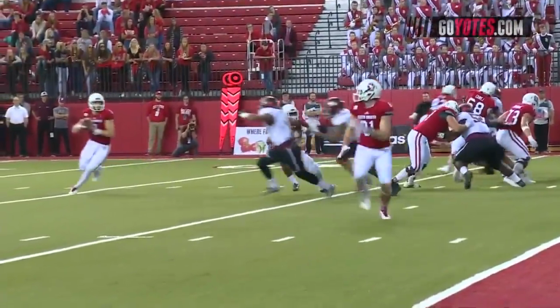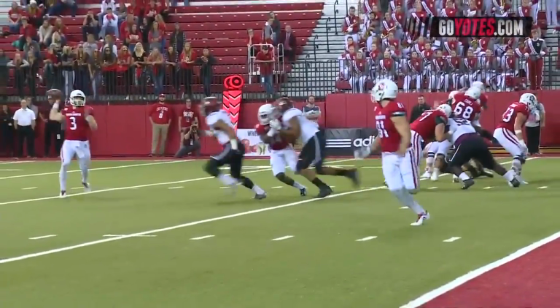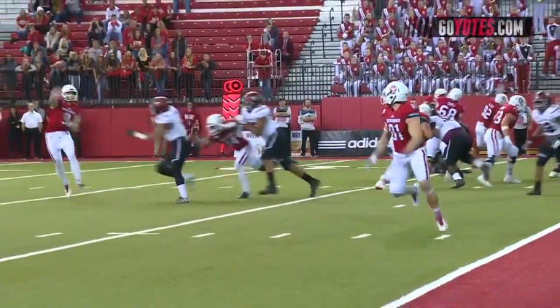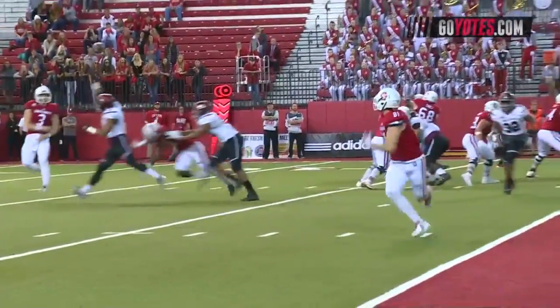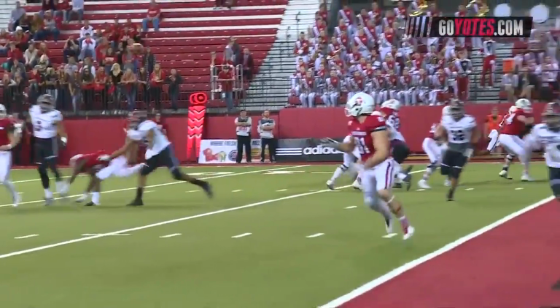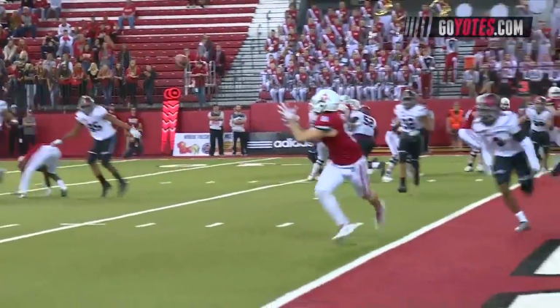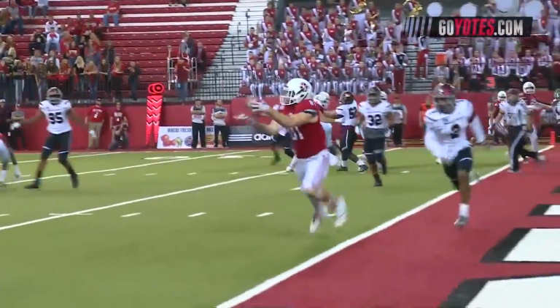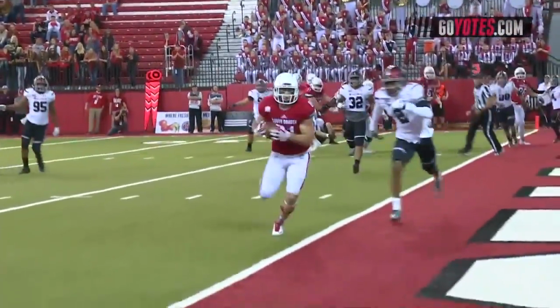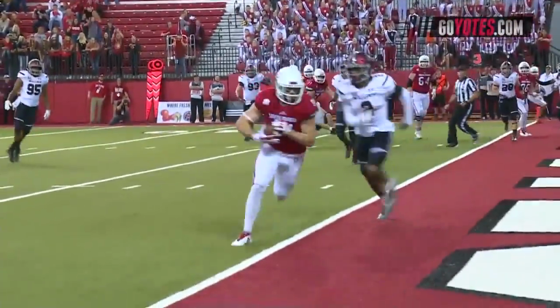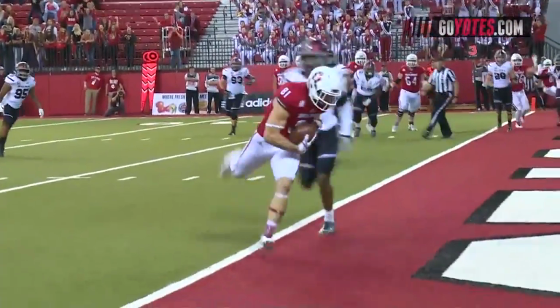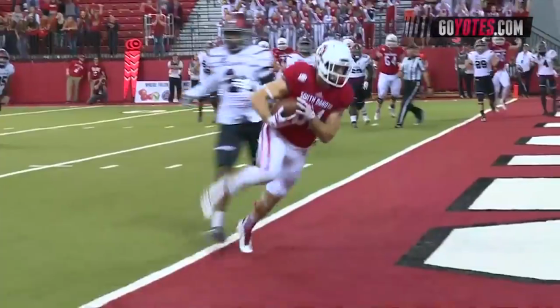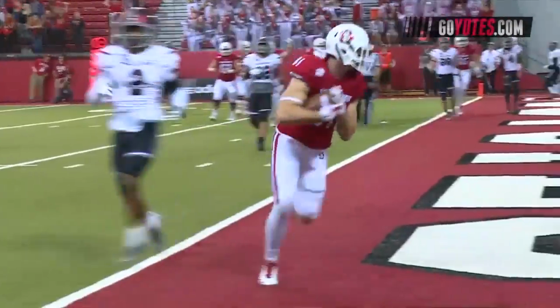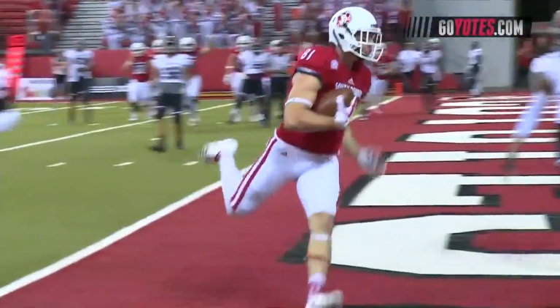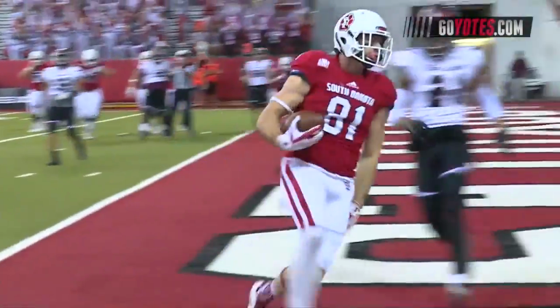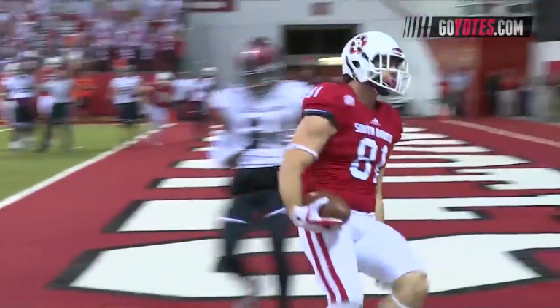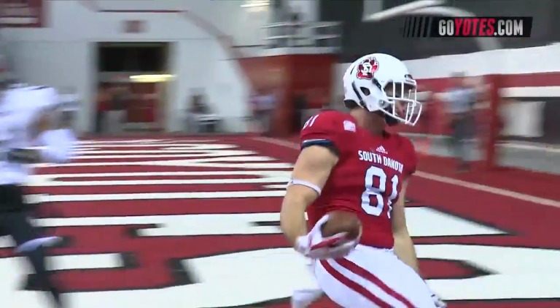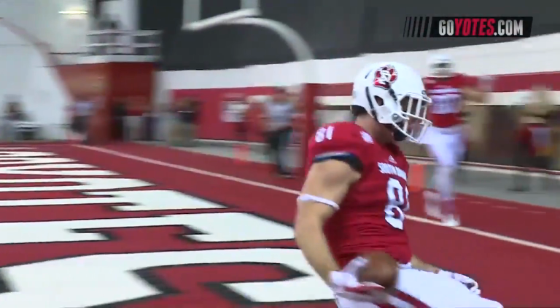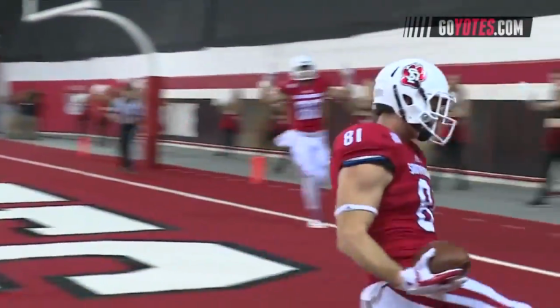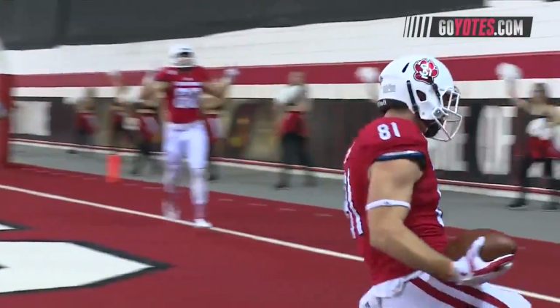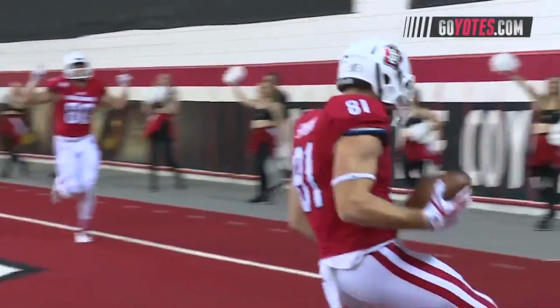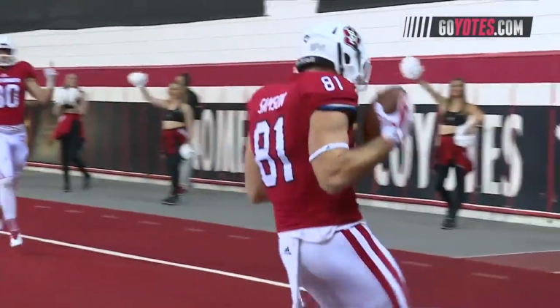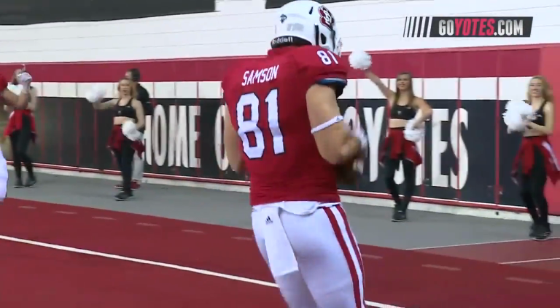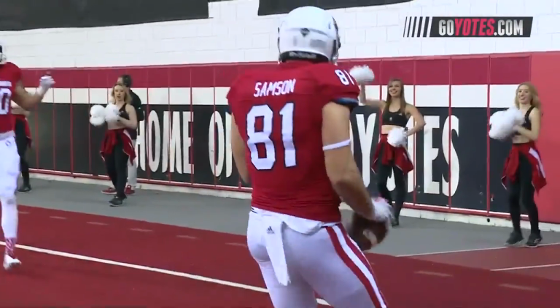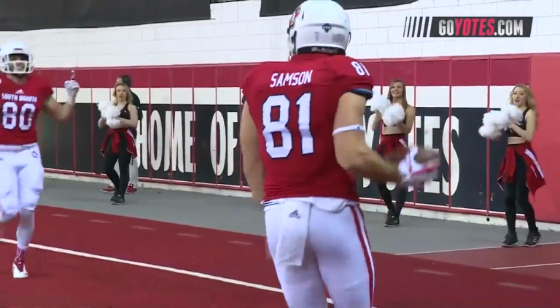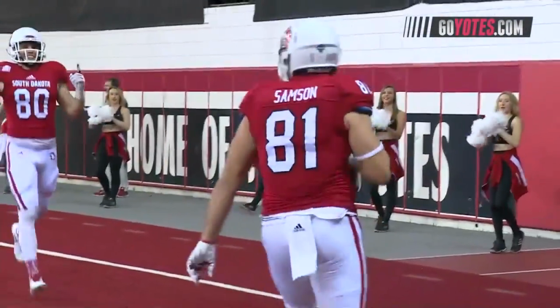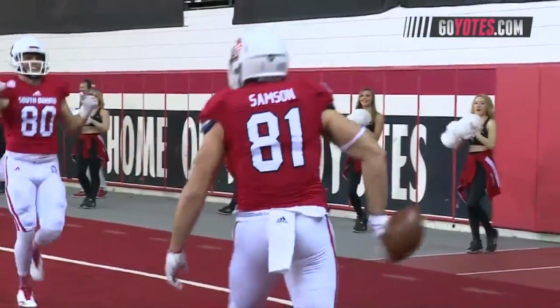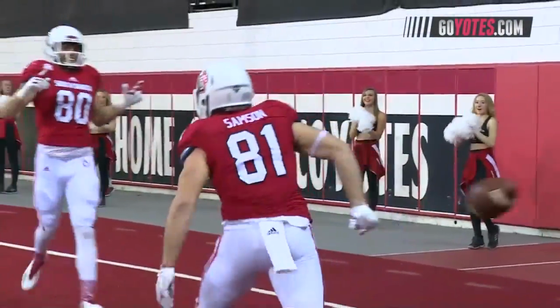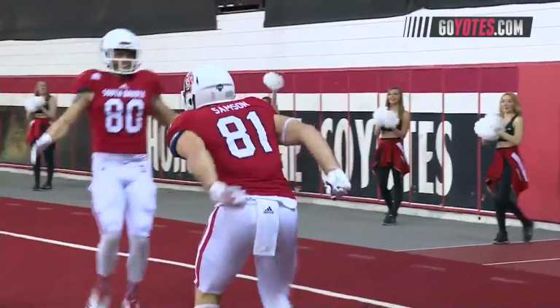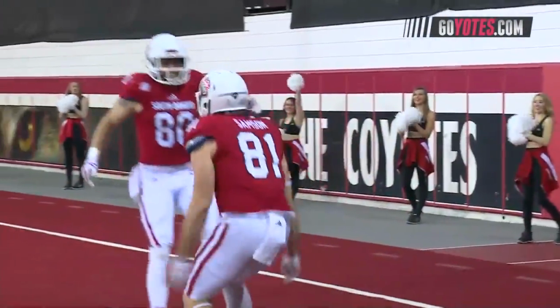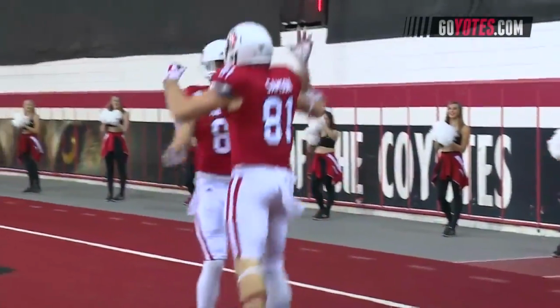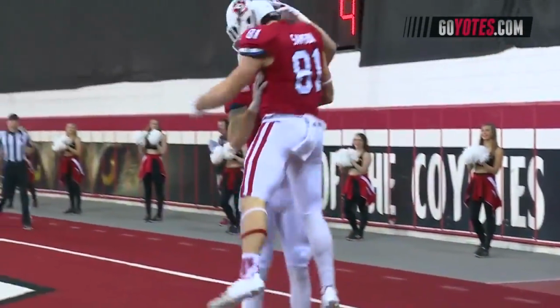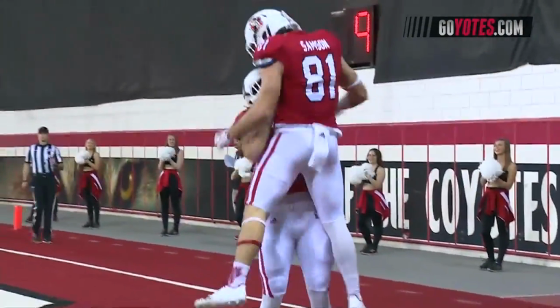Motion by Dakari Allen. Play-action fake. Thrown for the end zone — caught! Touchdown! Touchdown South Dakota! Brett Sampson!